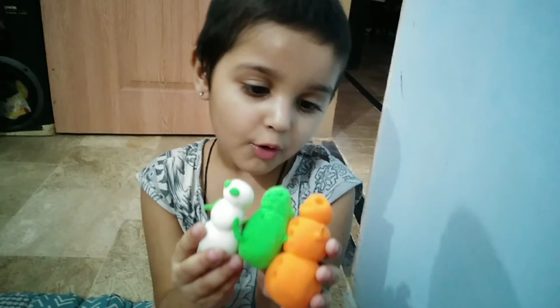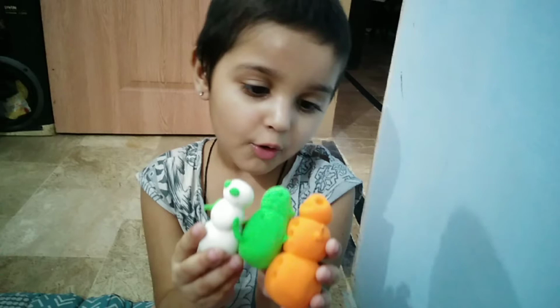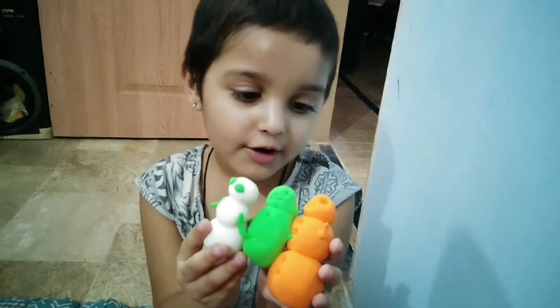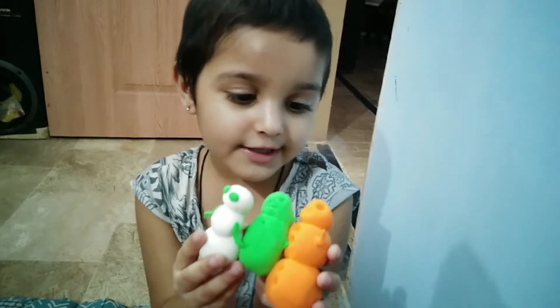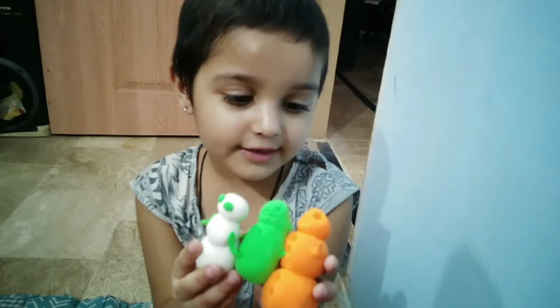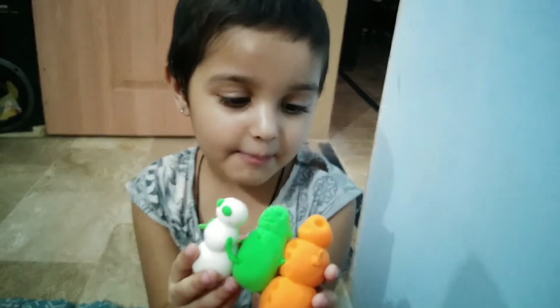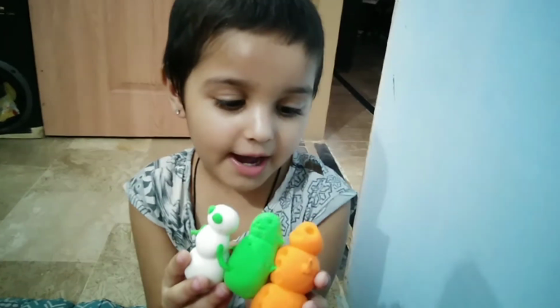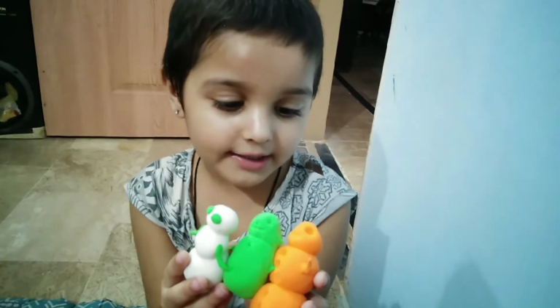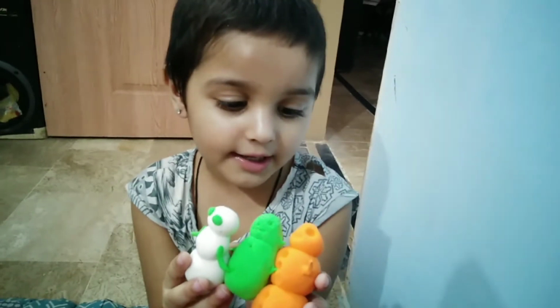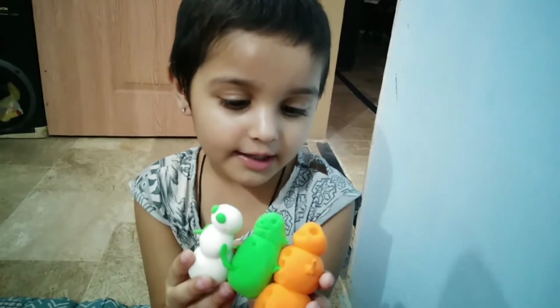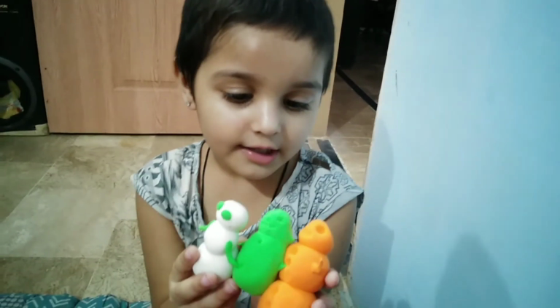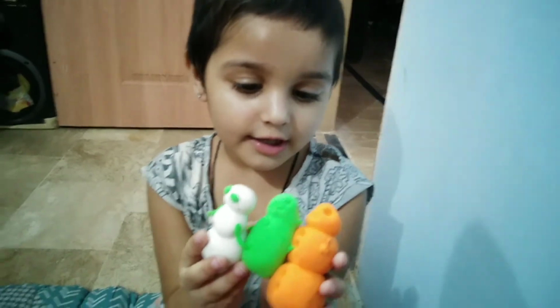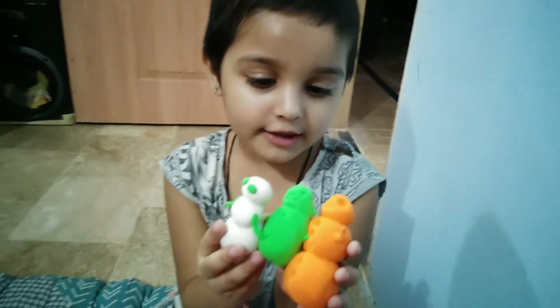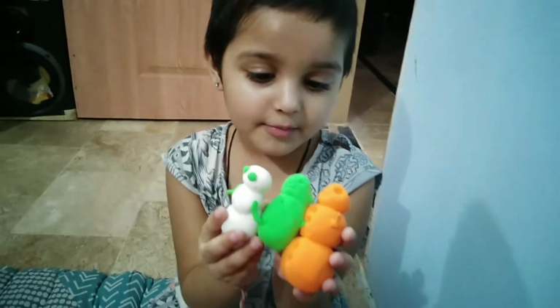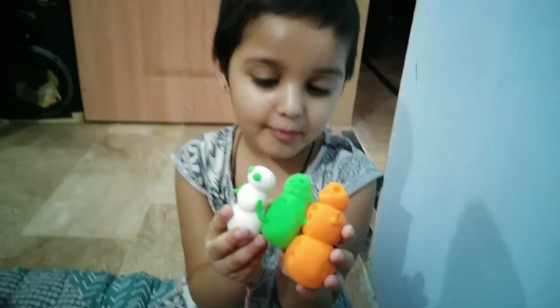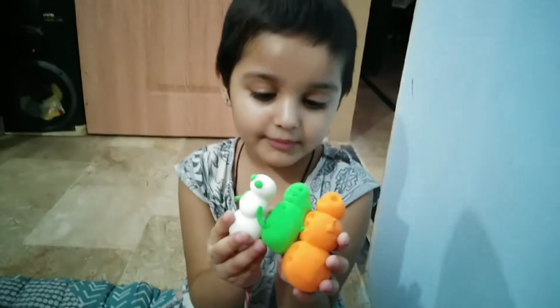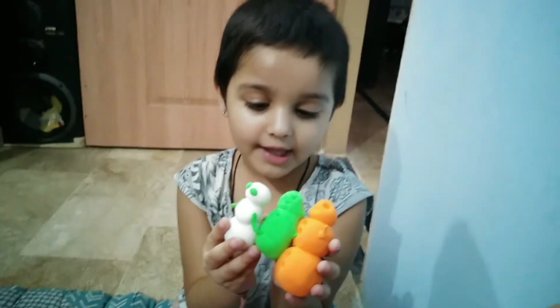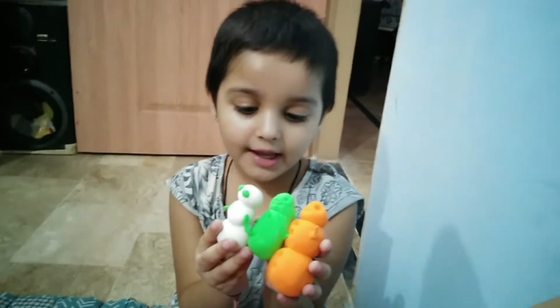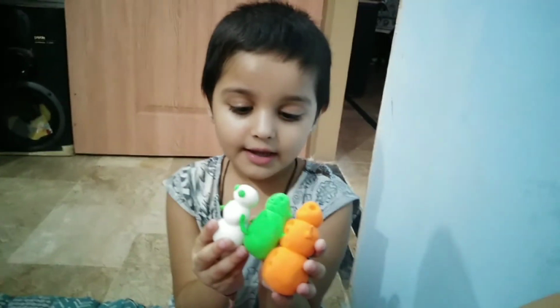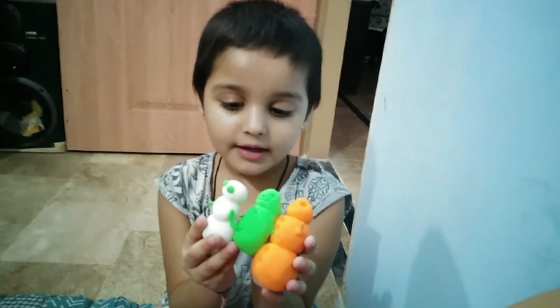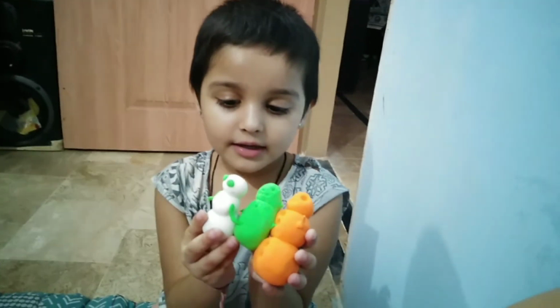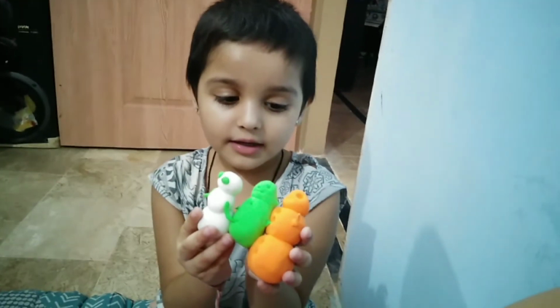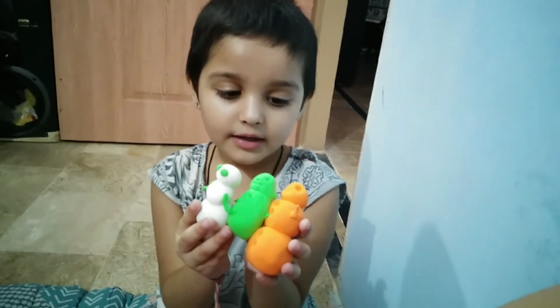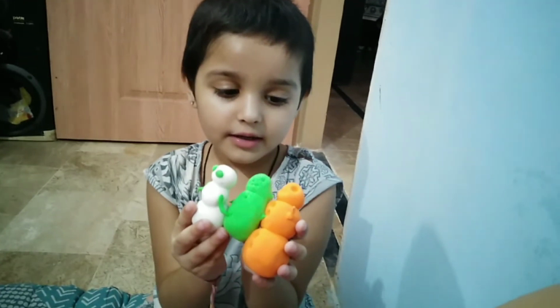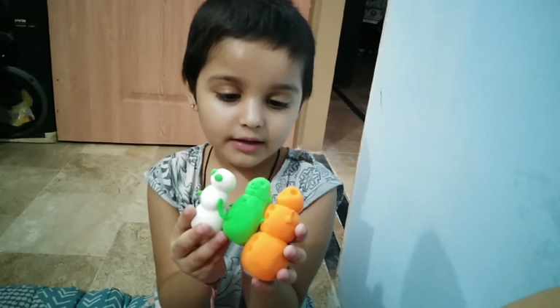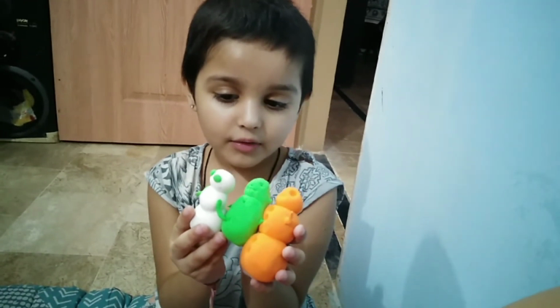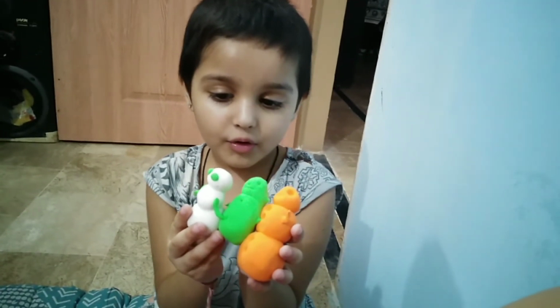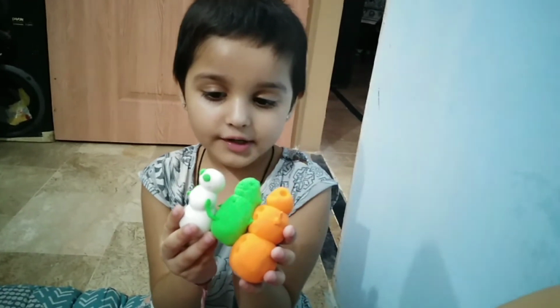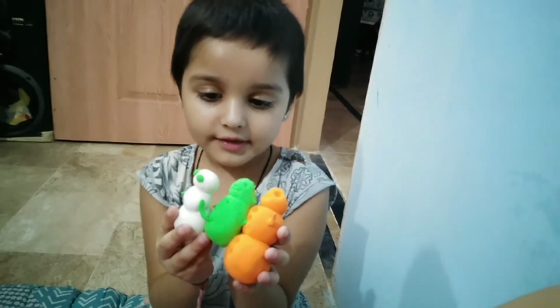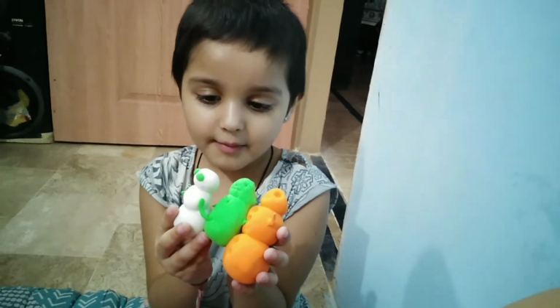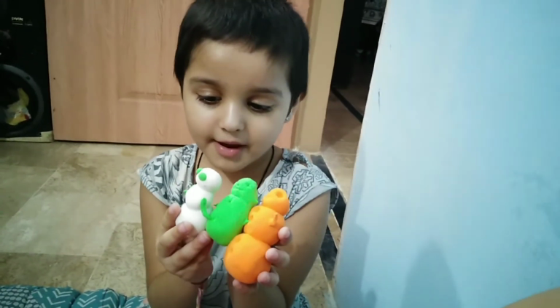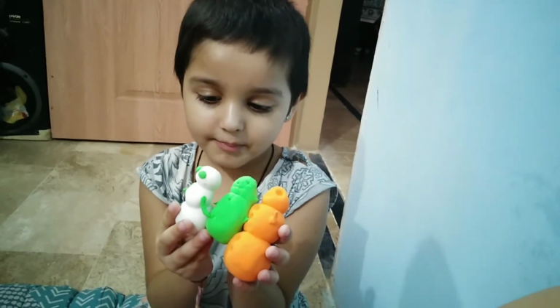This is his brother, his mother and his father.